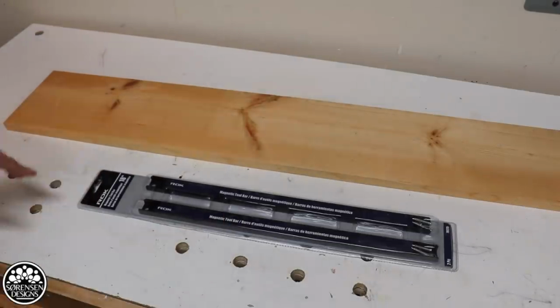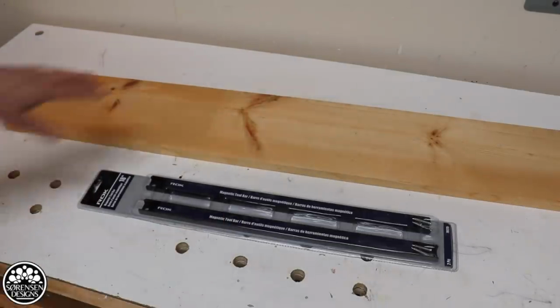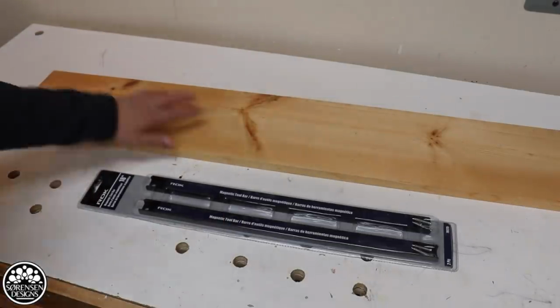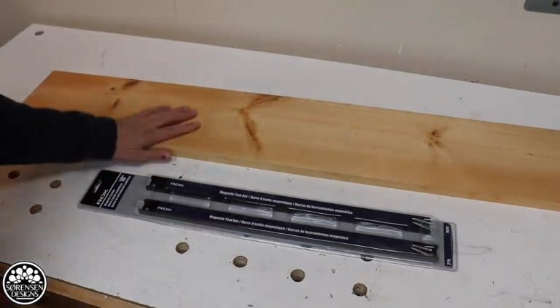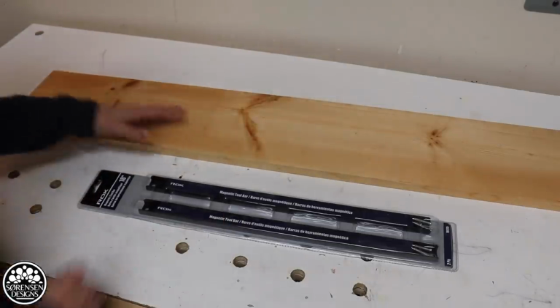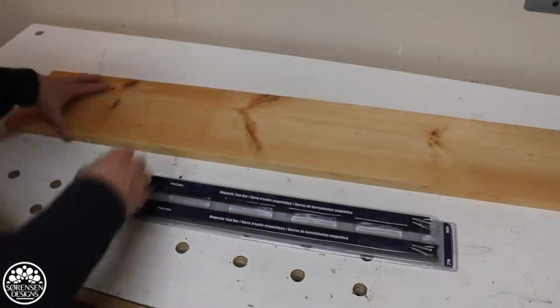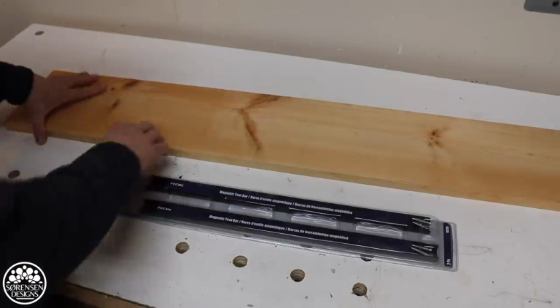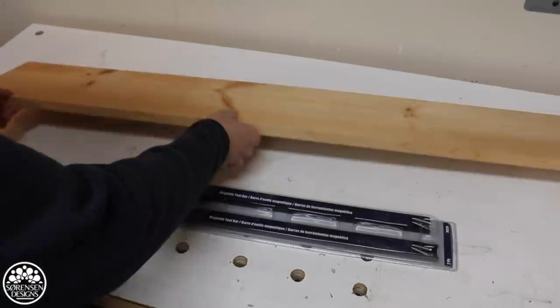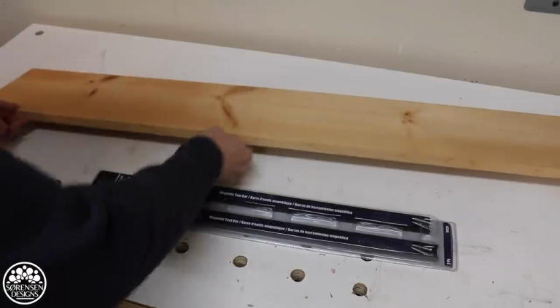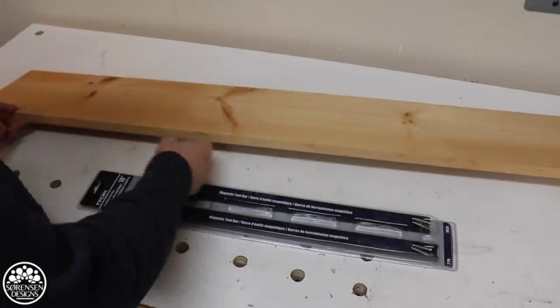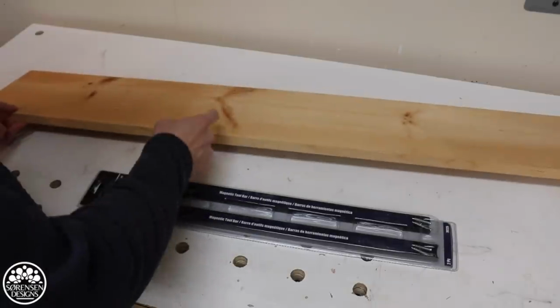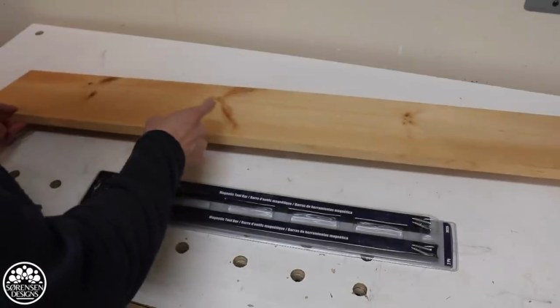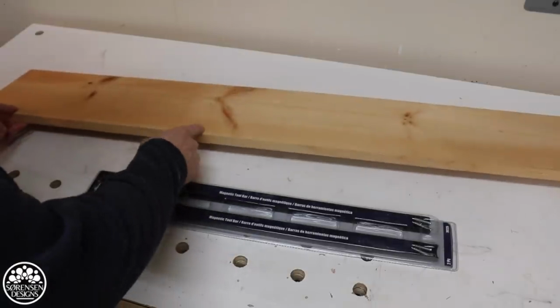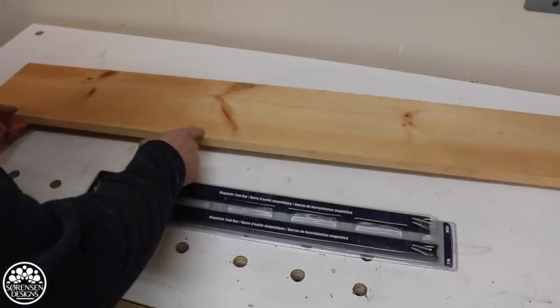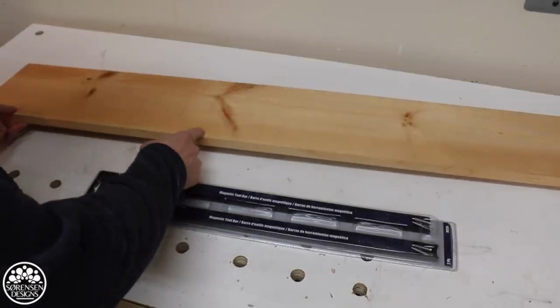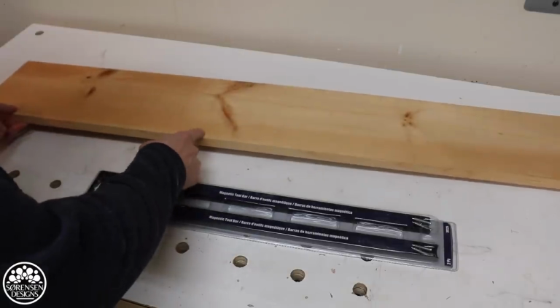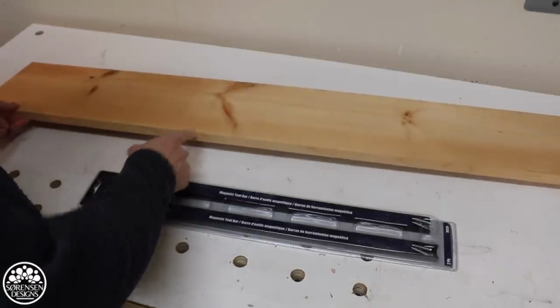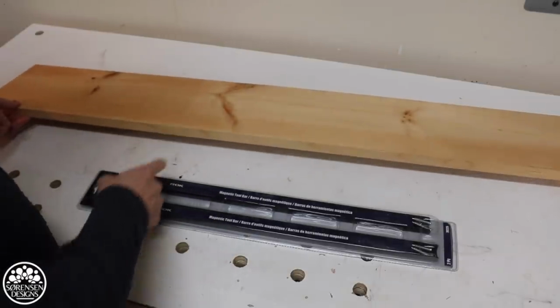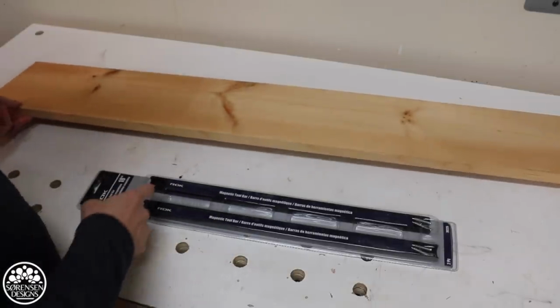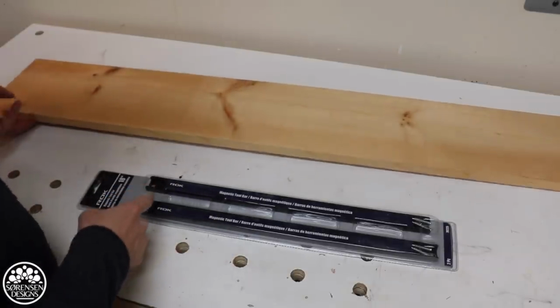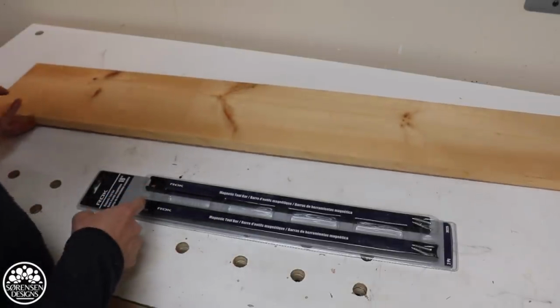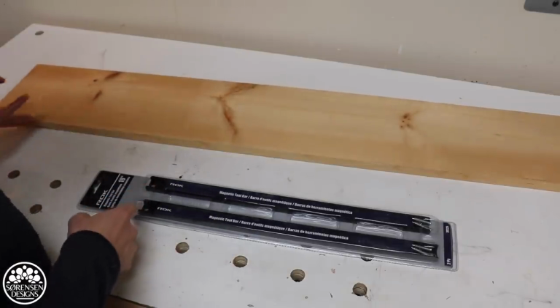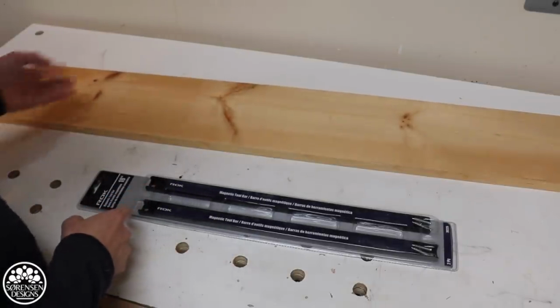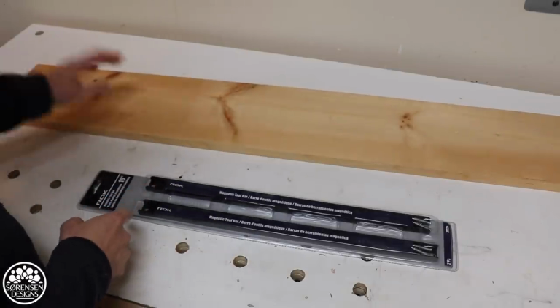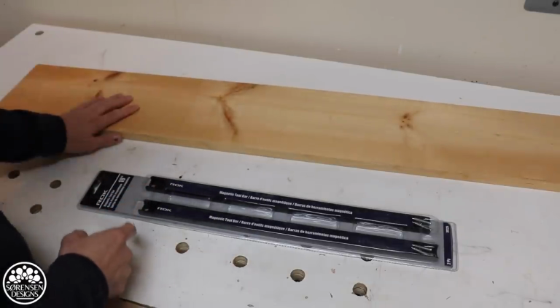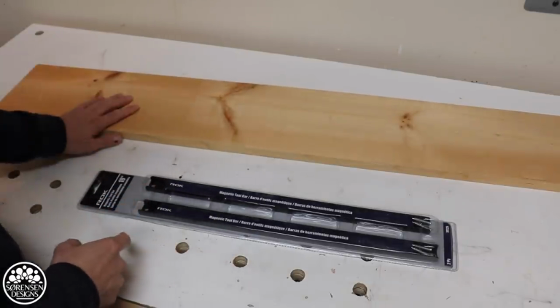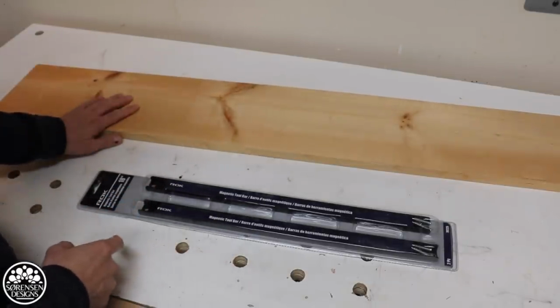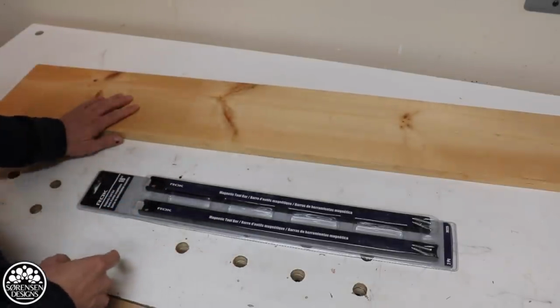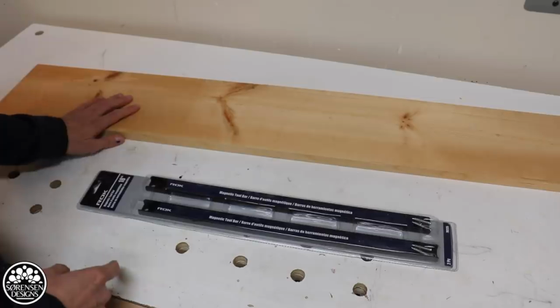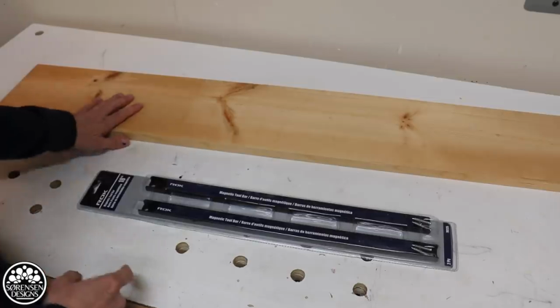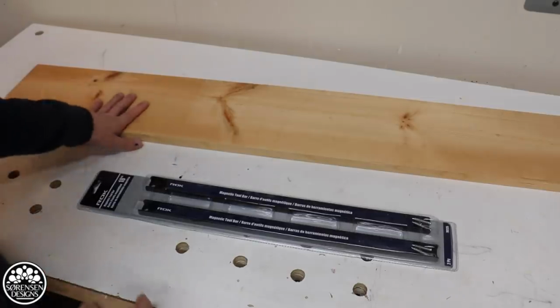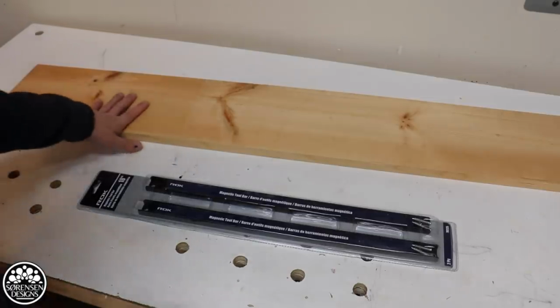The wood I'm using looks like yellow cedar — a leftover board that I had that I'm going to use for this rack.